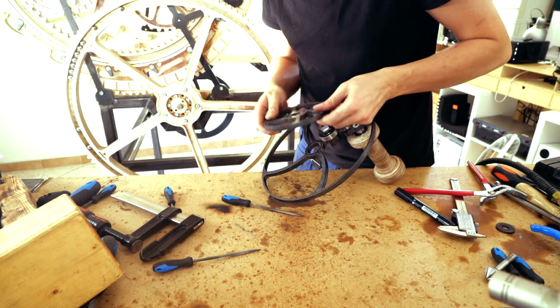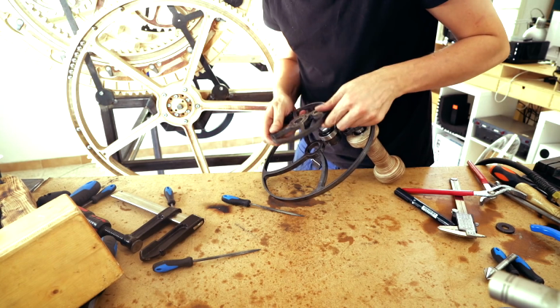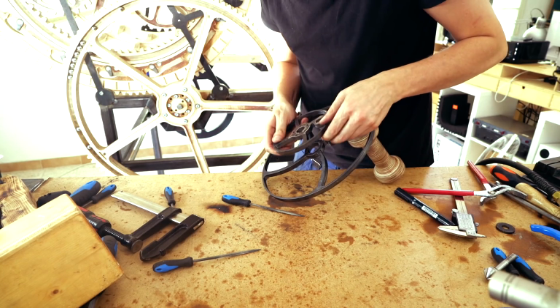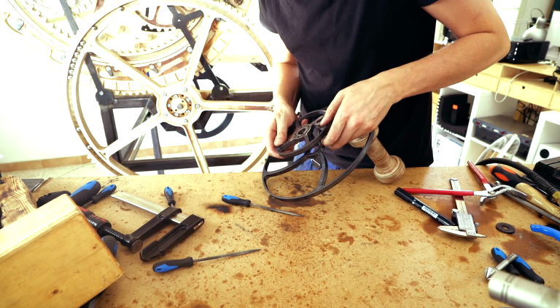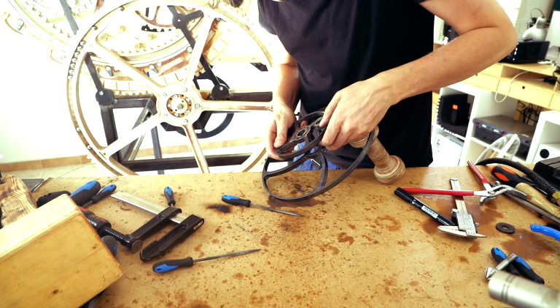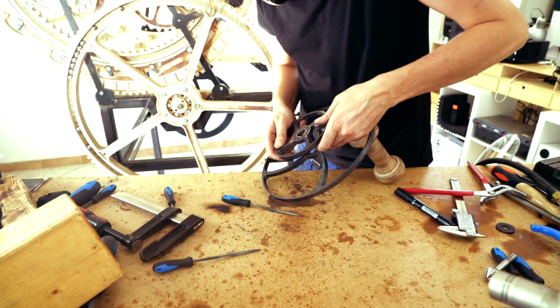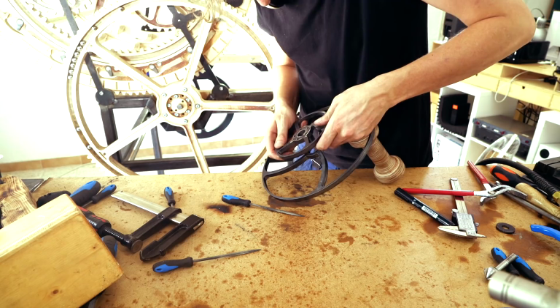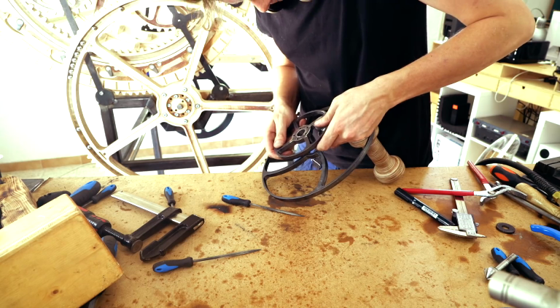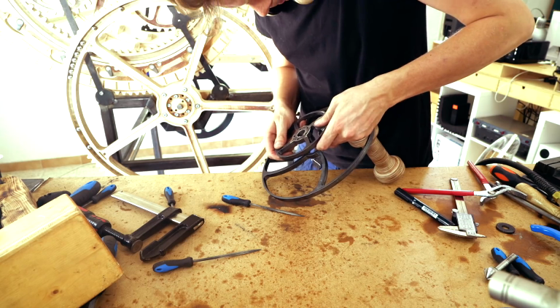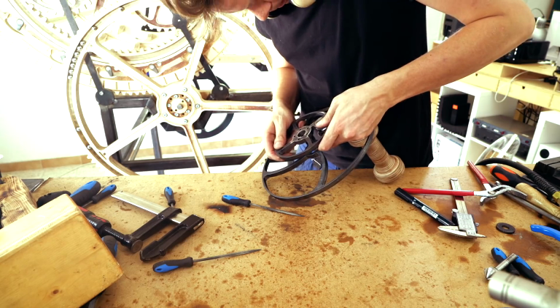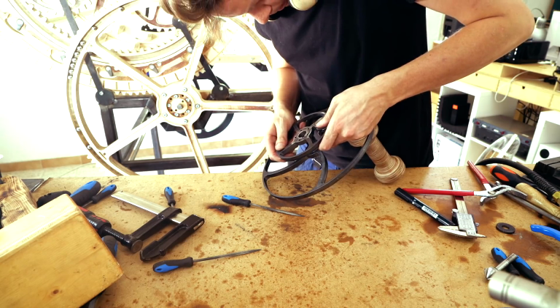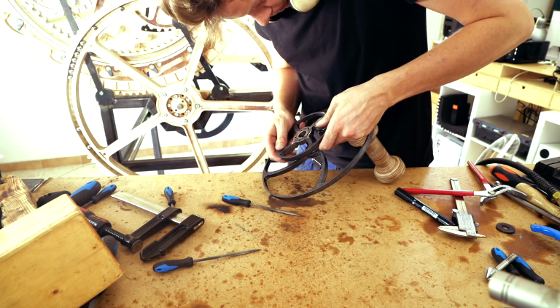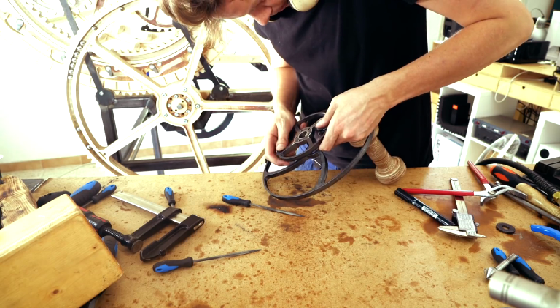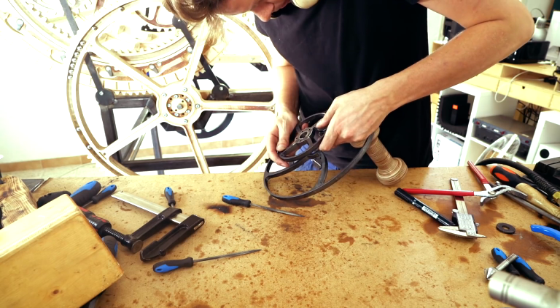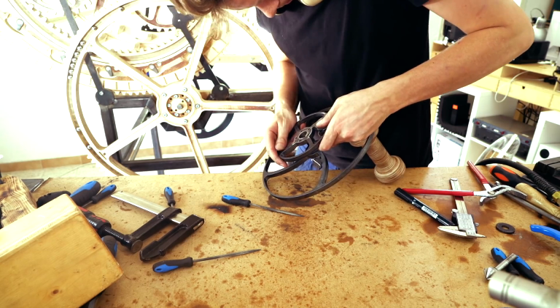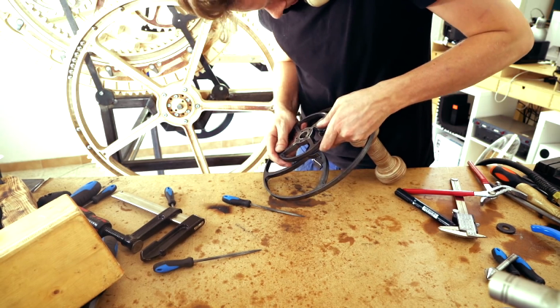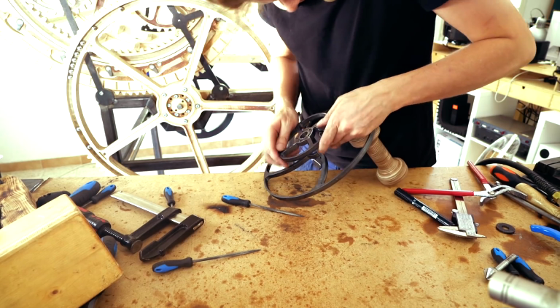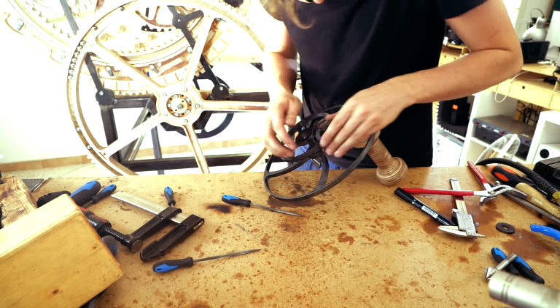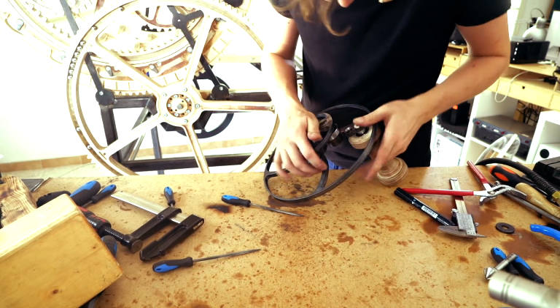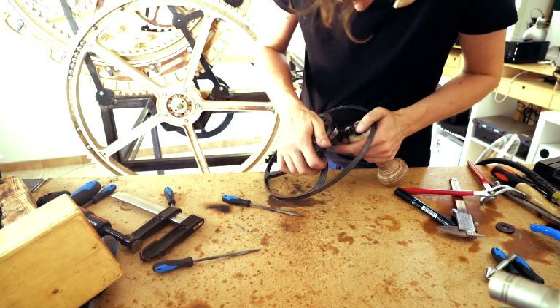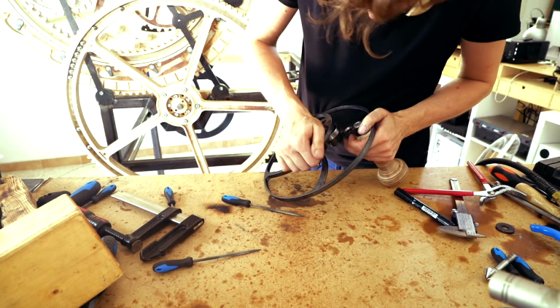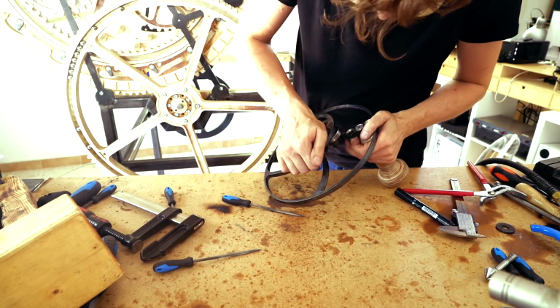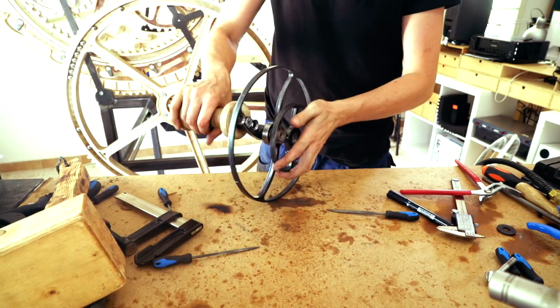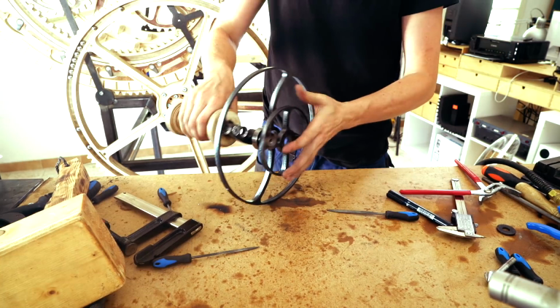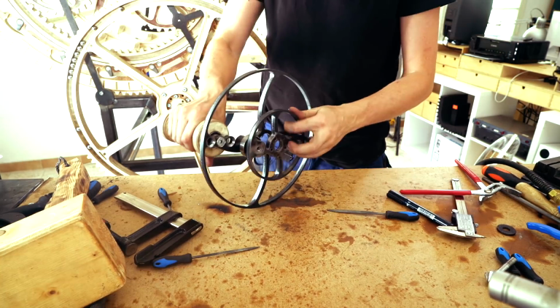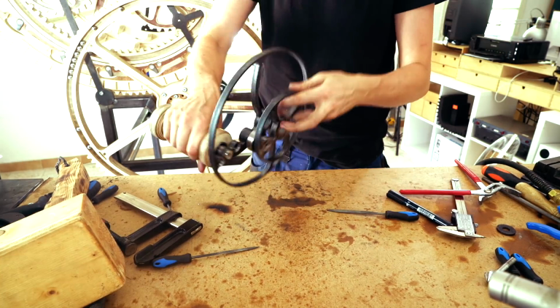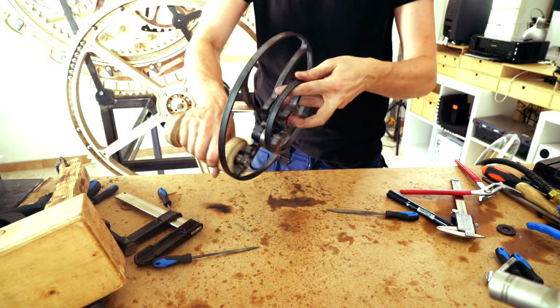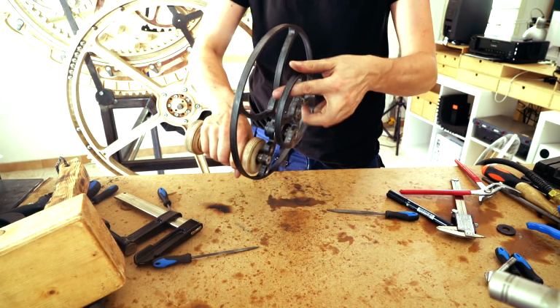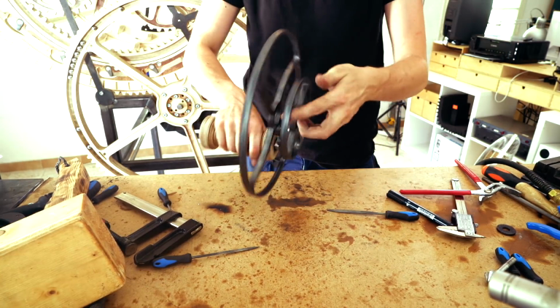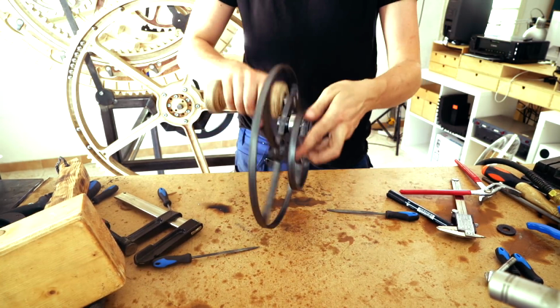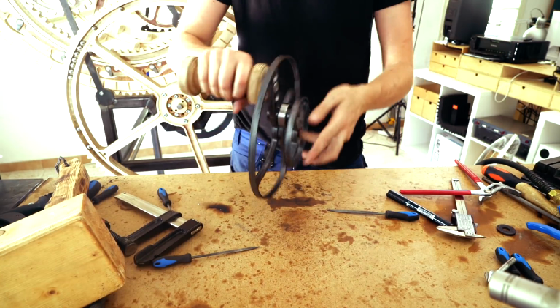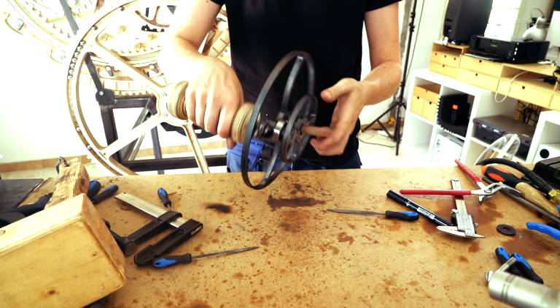This is the center wheel. The center wheel is the piece that connects to the crankshaft.